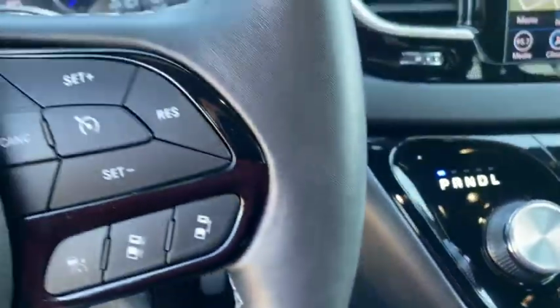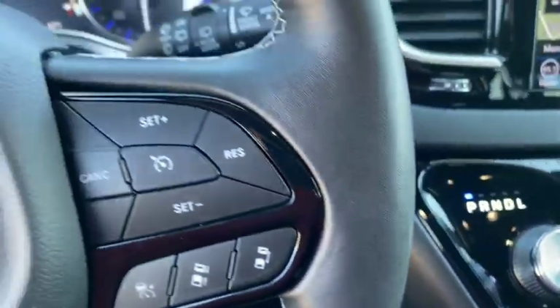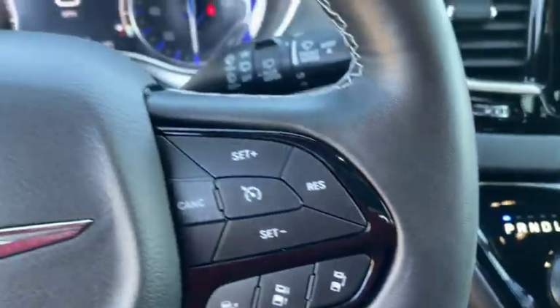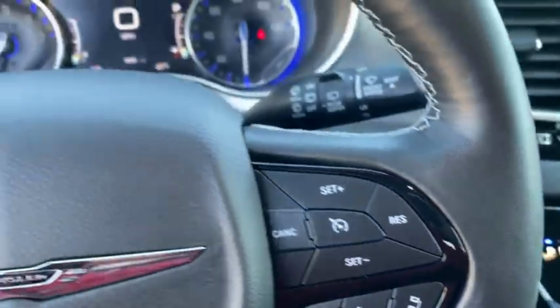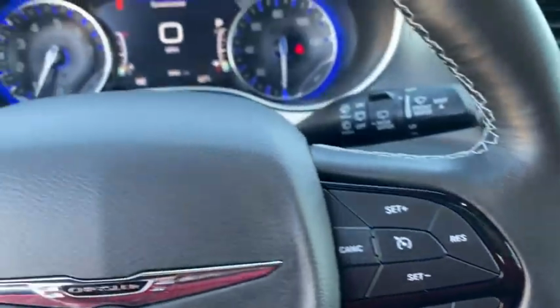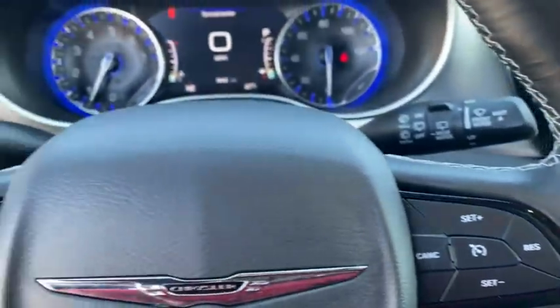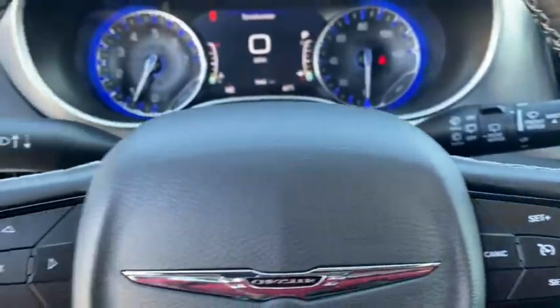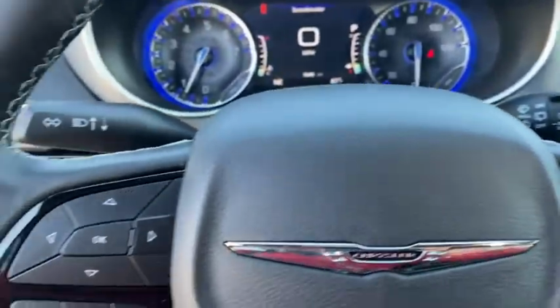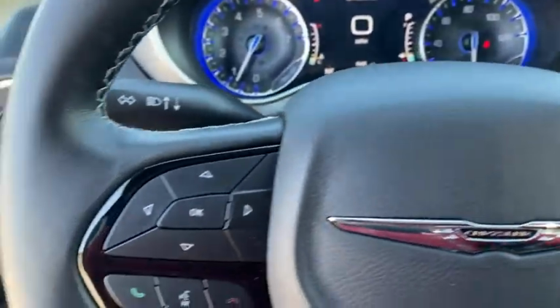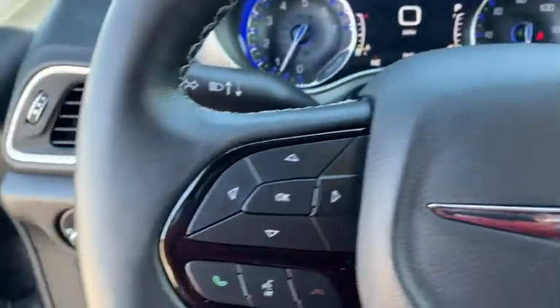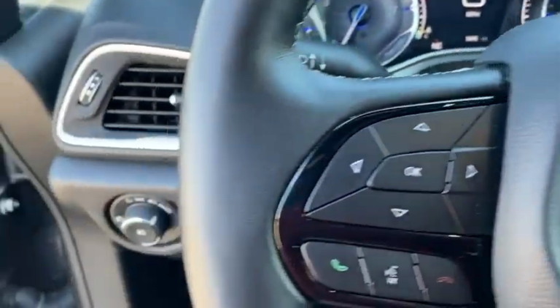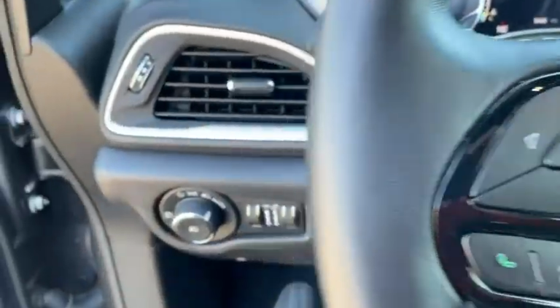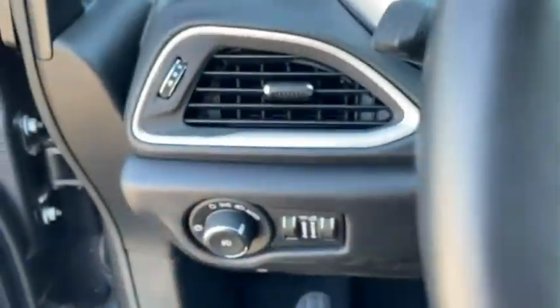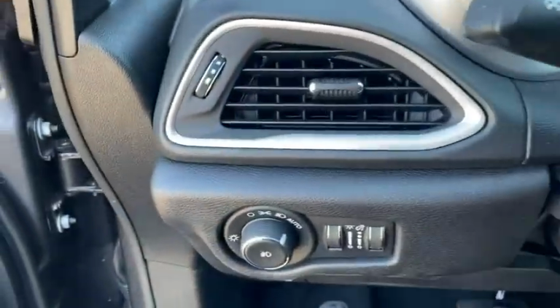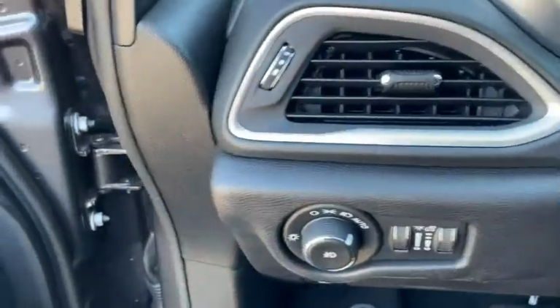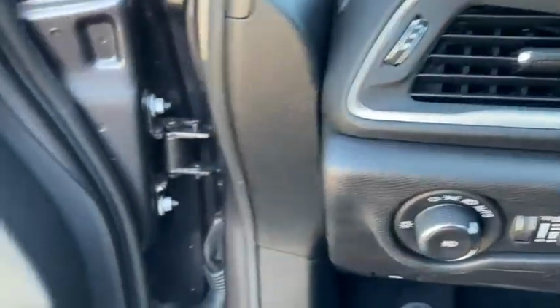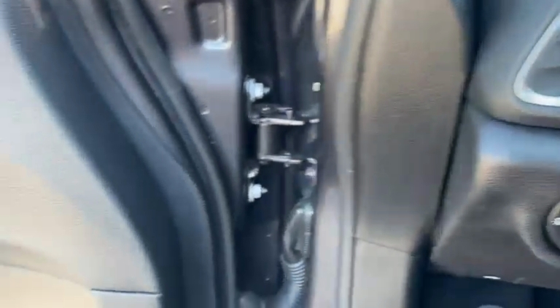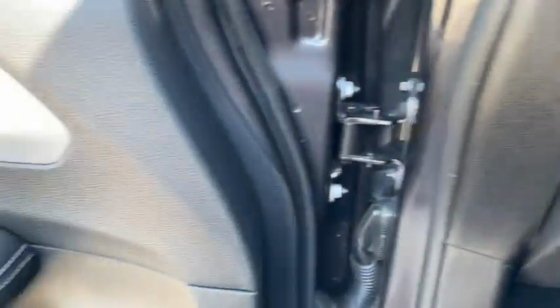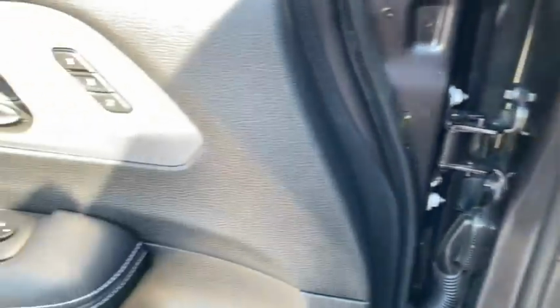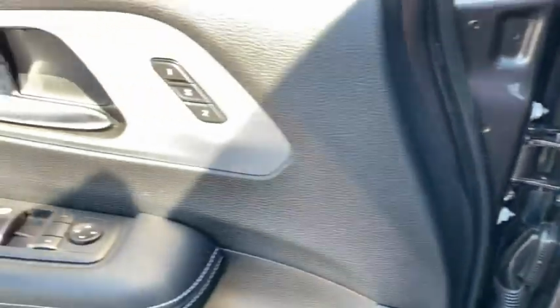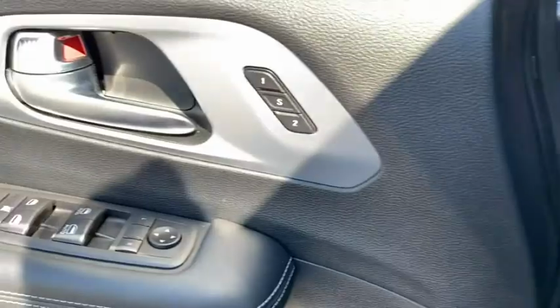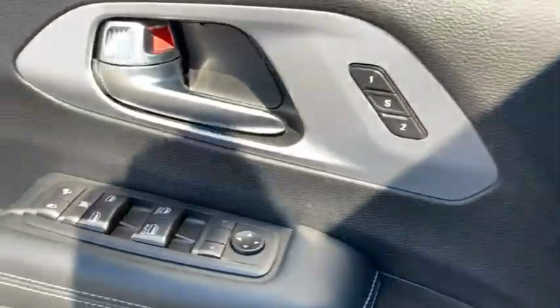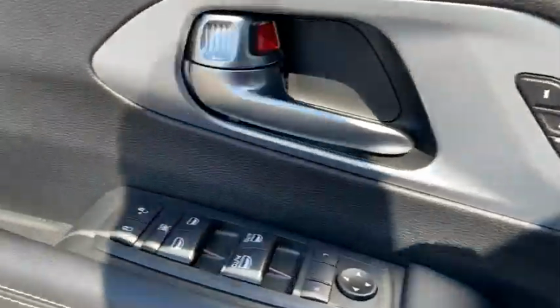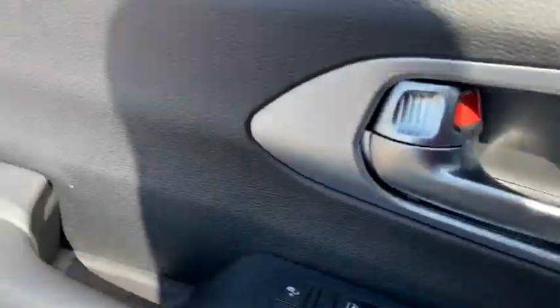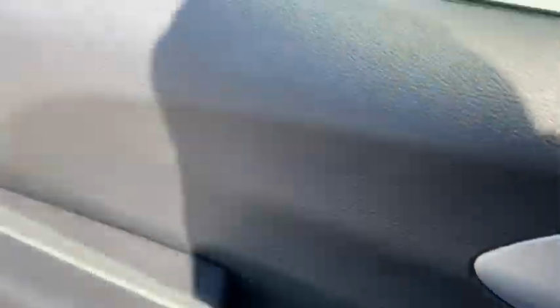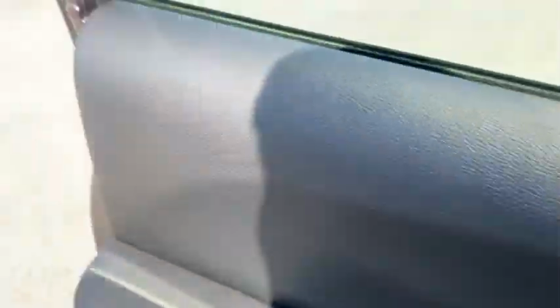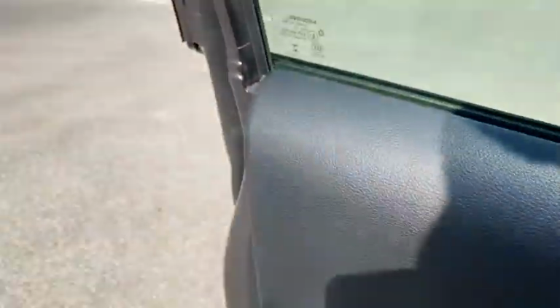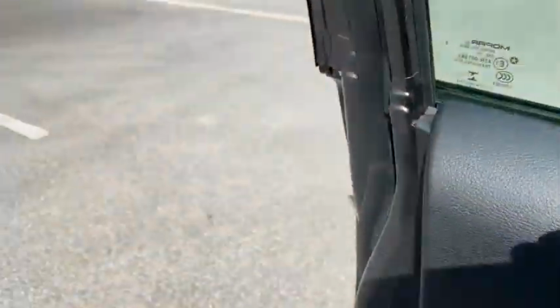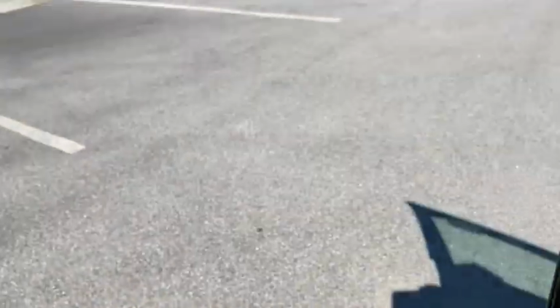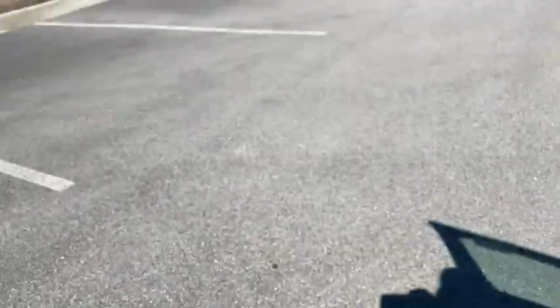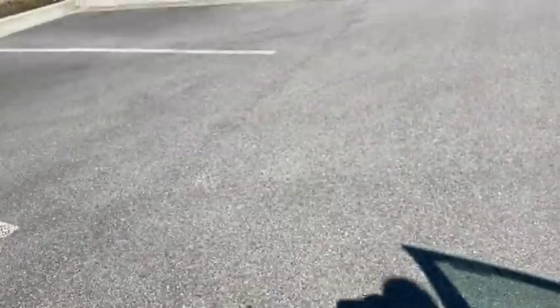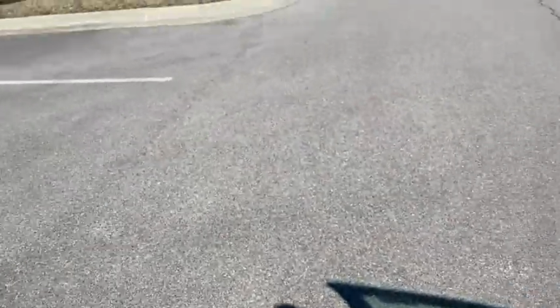If you like it online, you'll love it in your driveway. Take it for a spin today. Thank you.